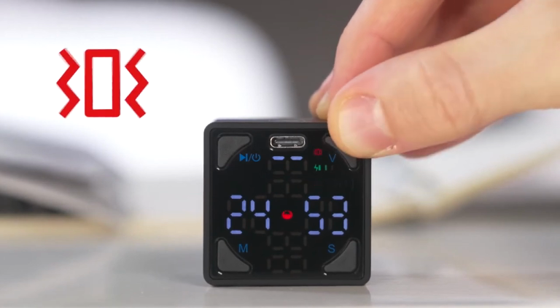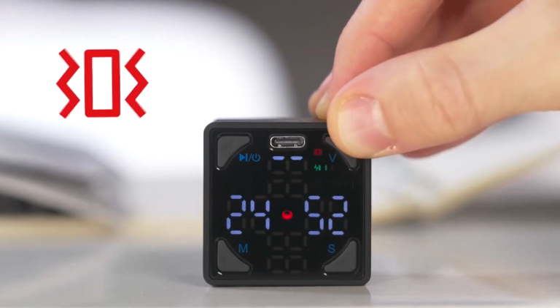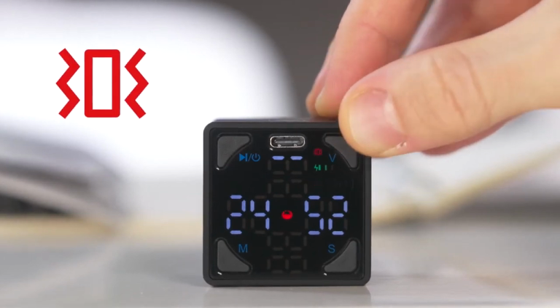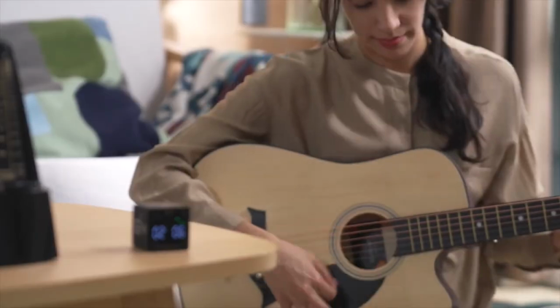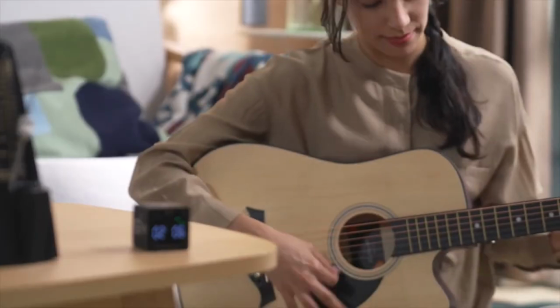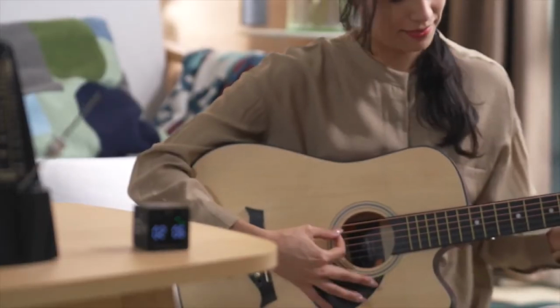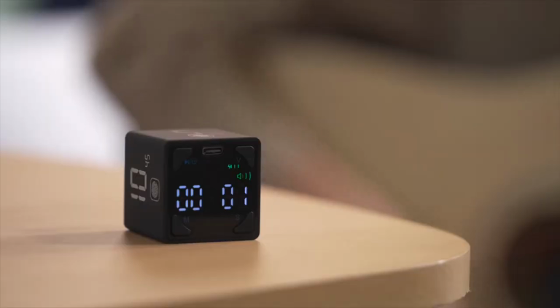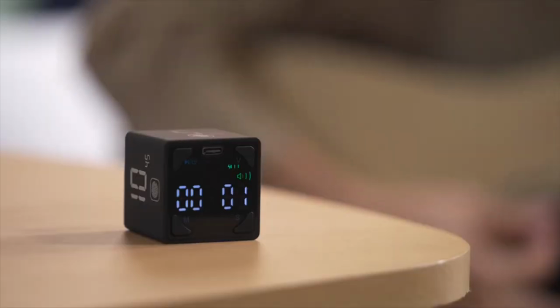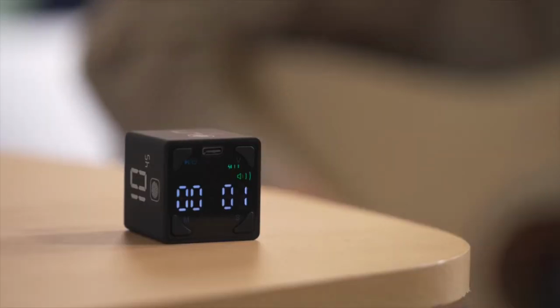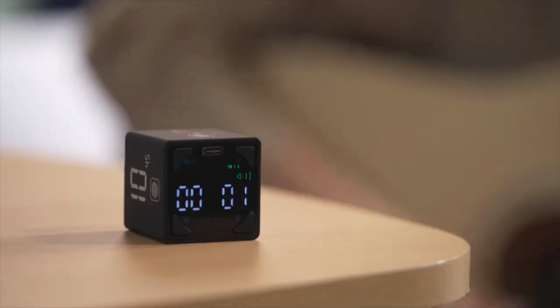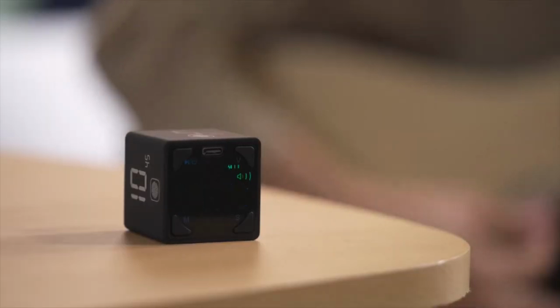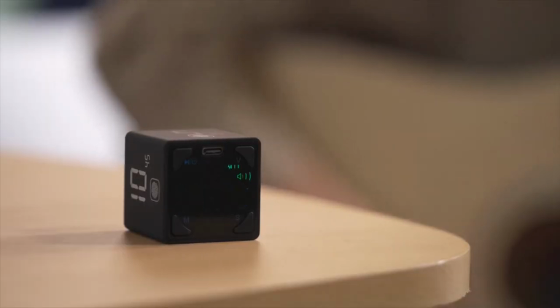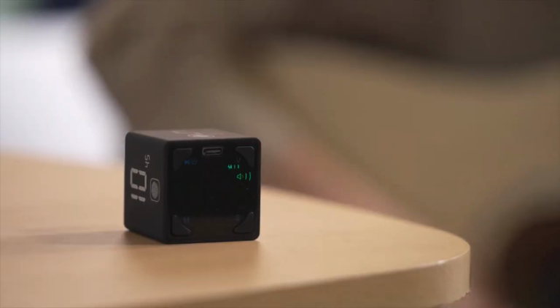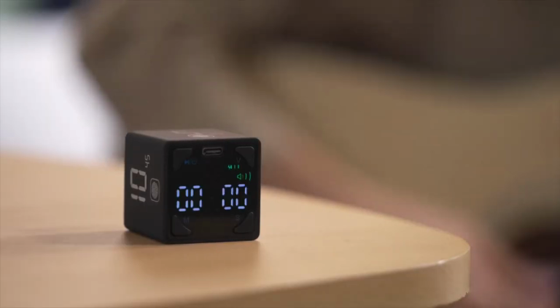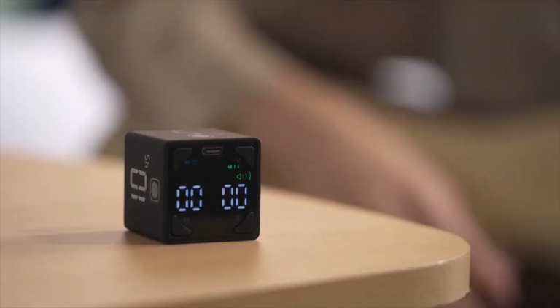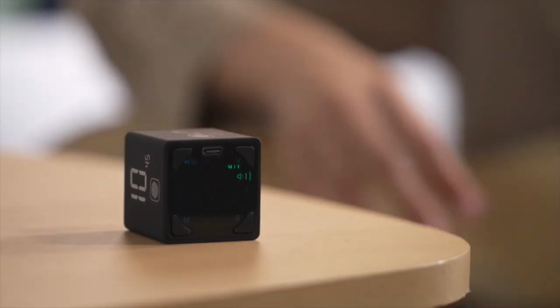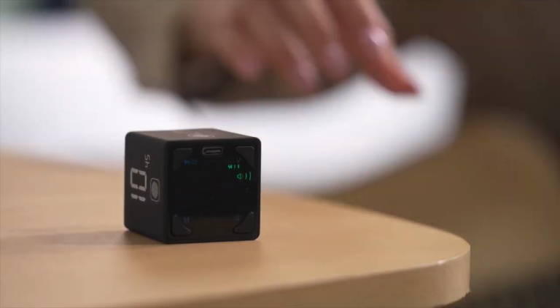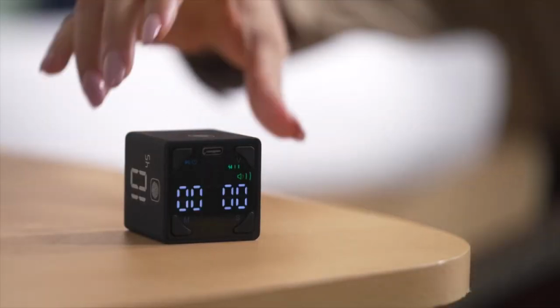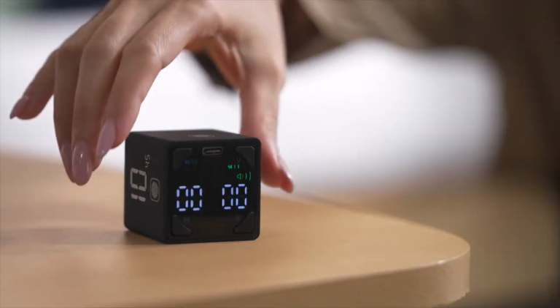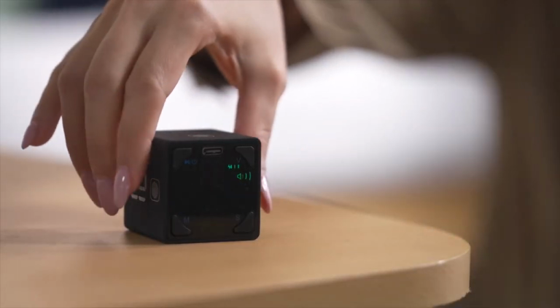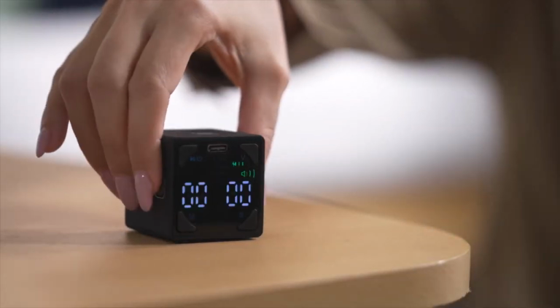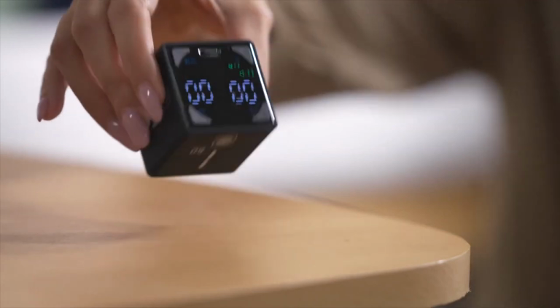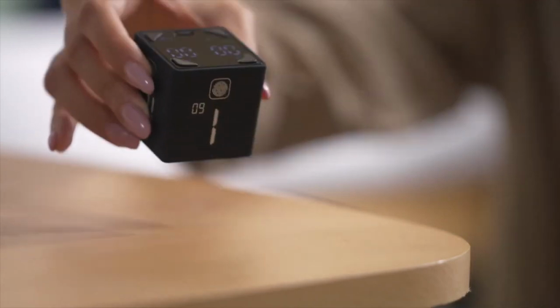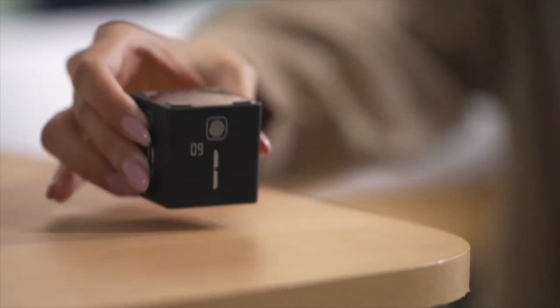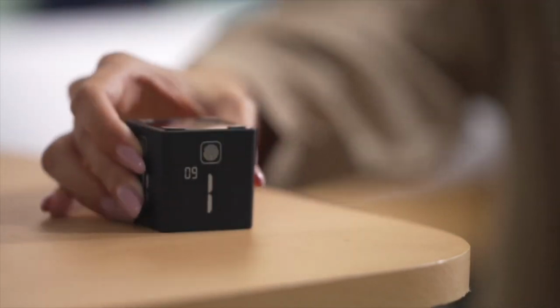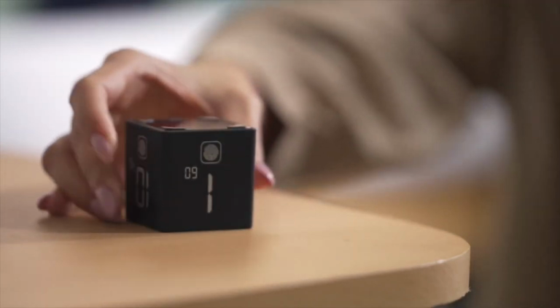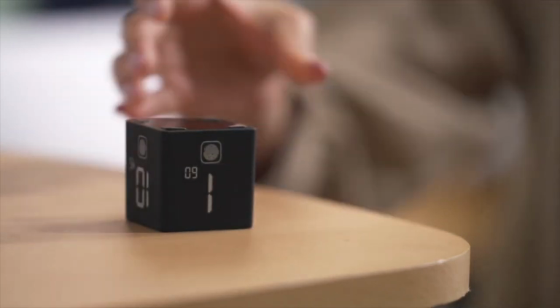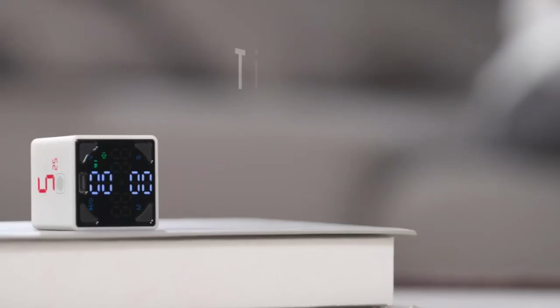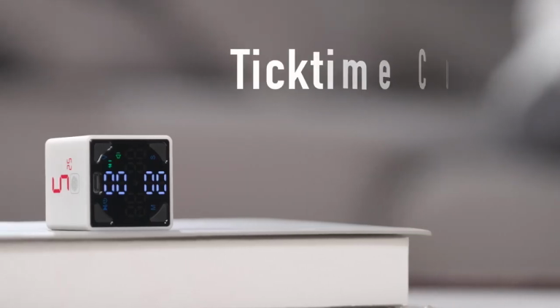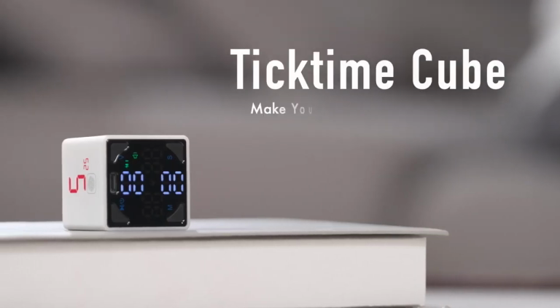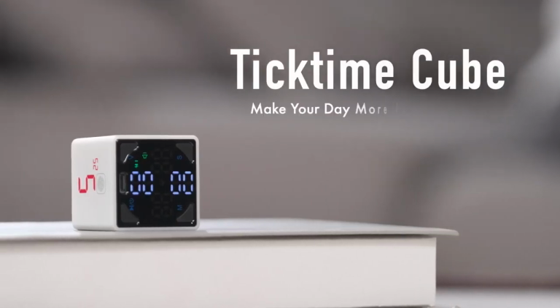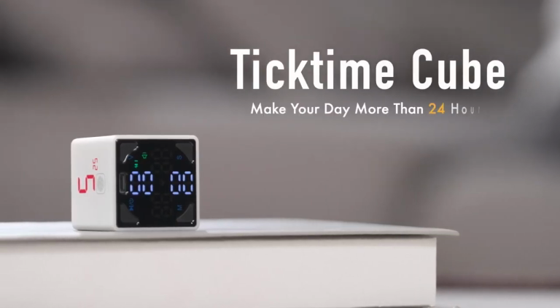This little marvel boasts multiple modes: countdown, count-up, and the genius Pomodoro technique. With this timer, you can tackle your to-do's head-on with the perfect timing.